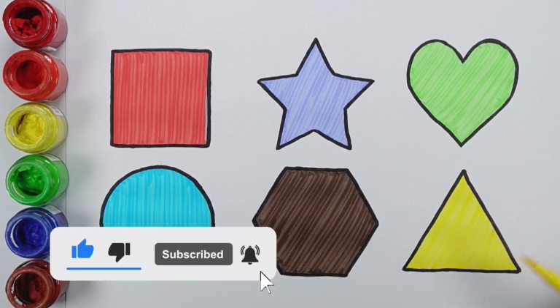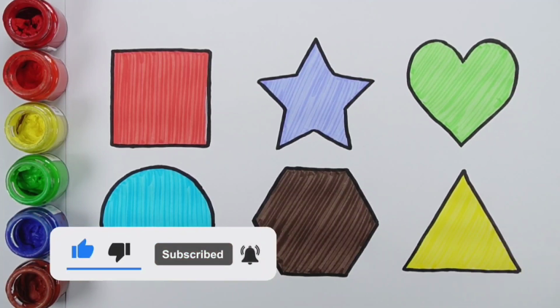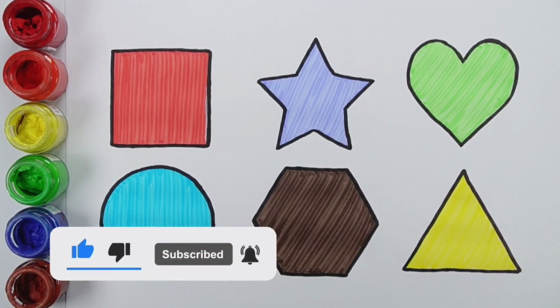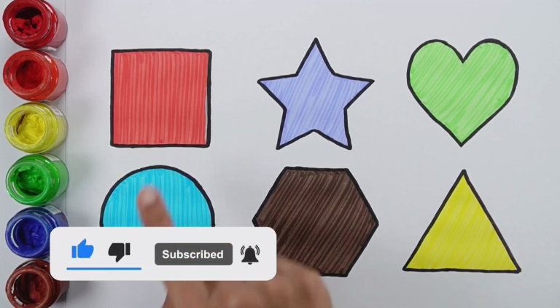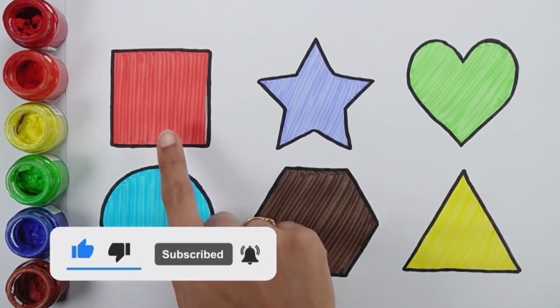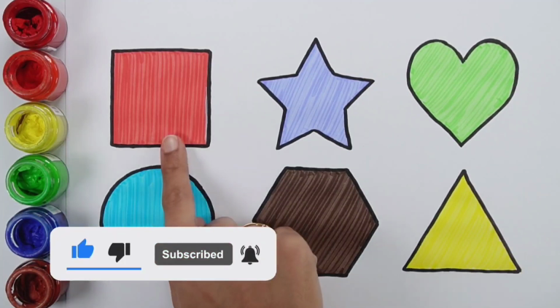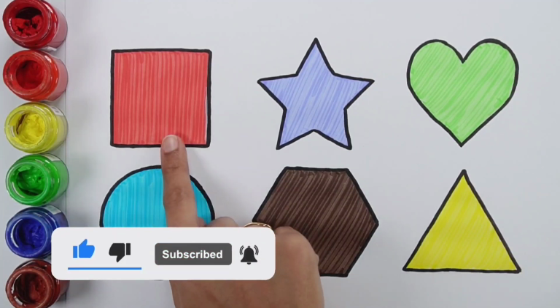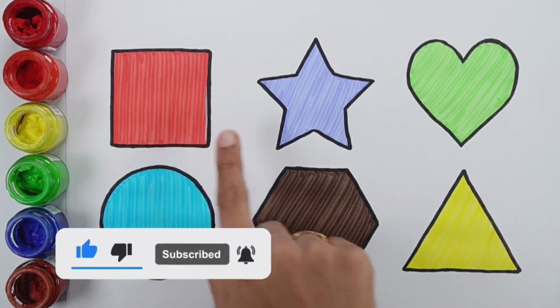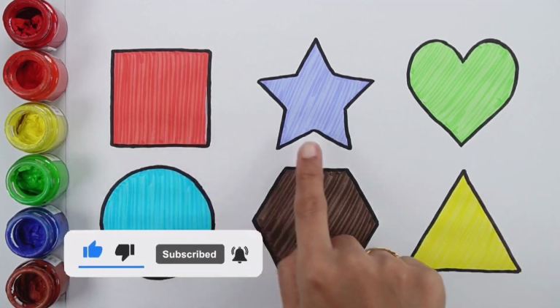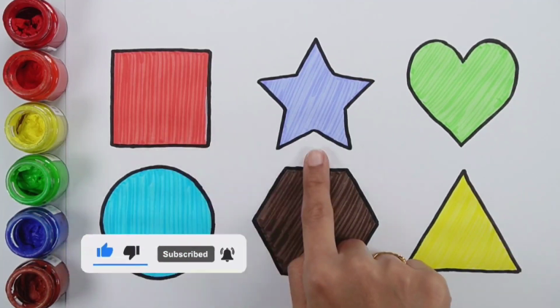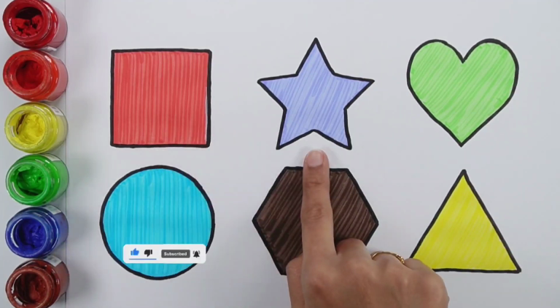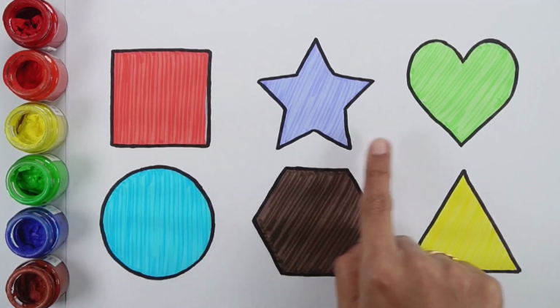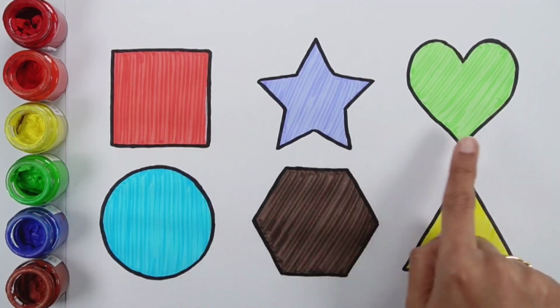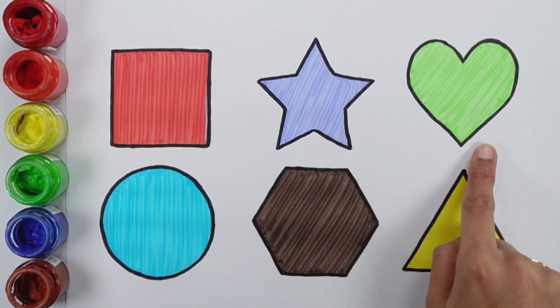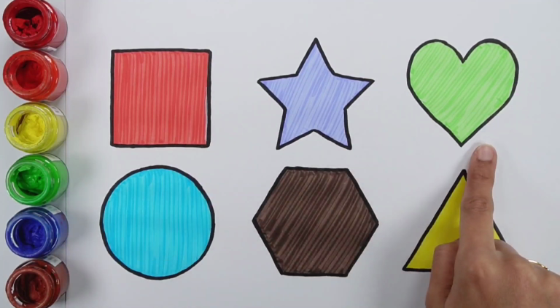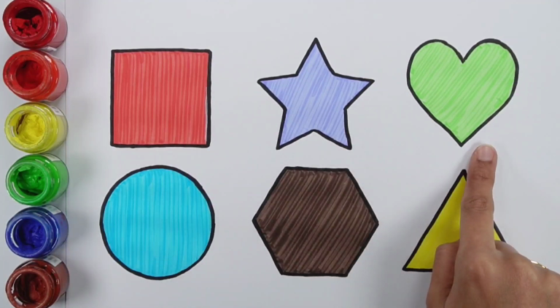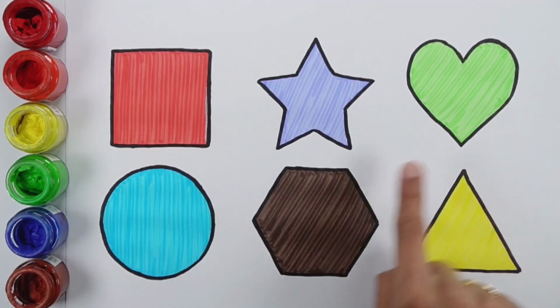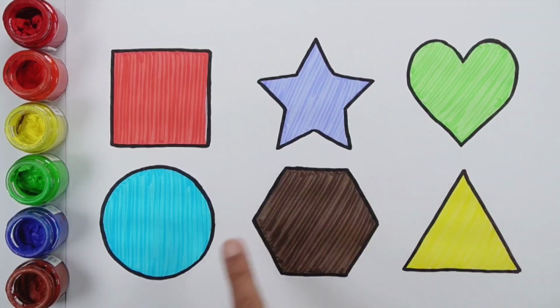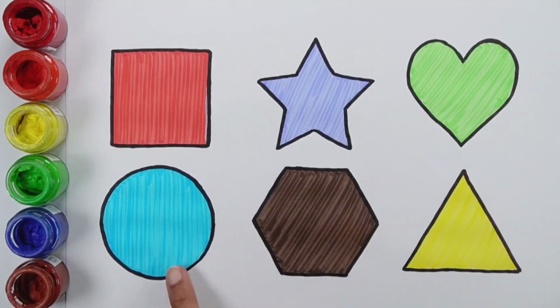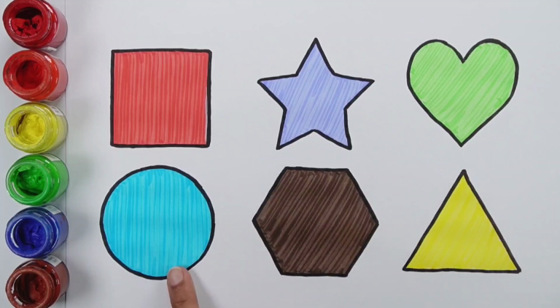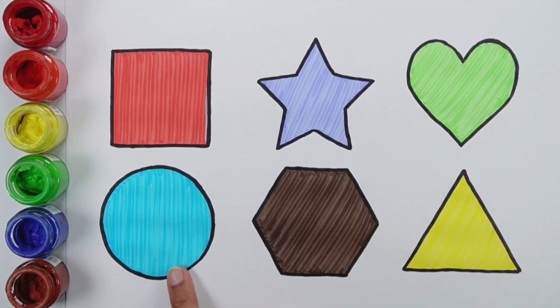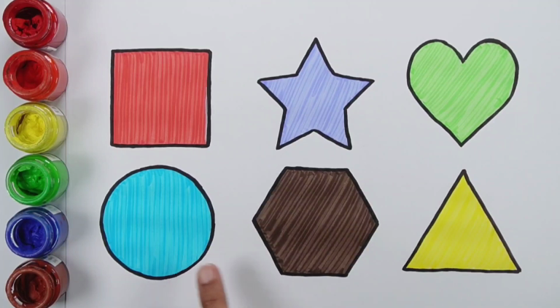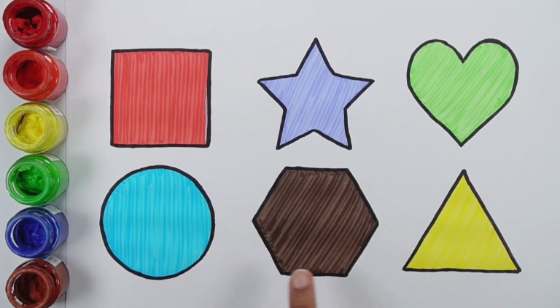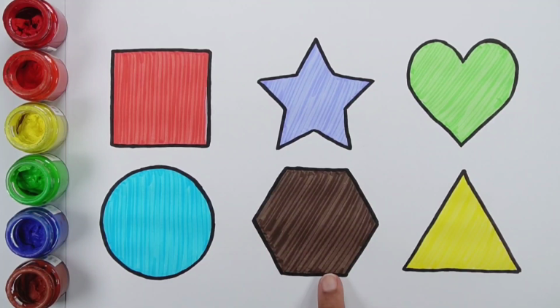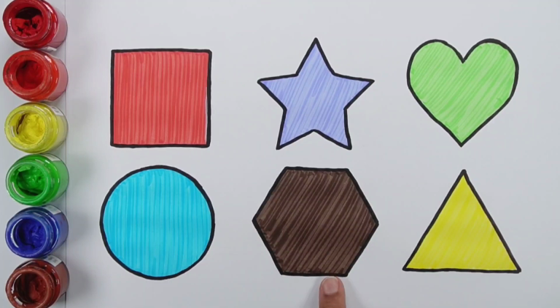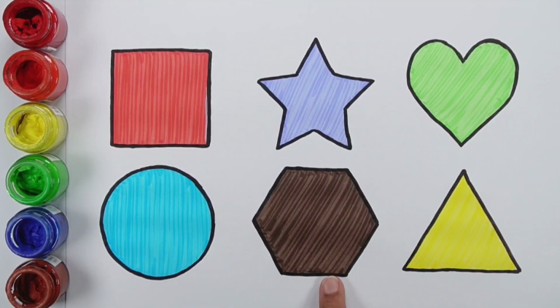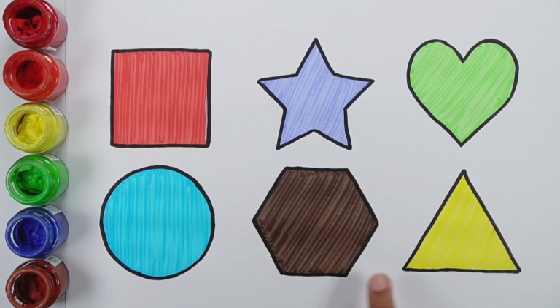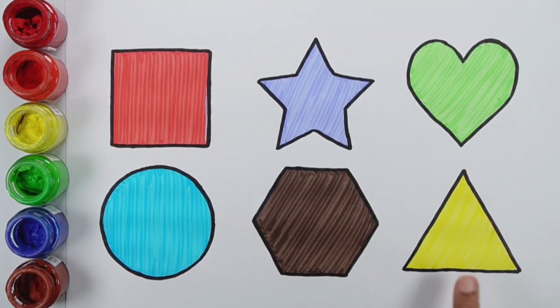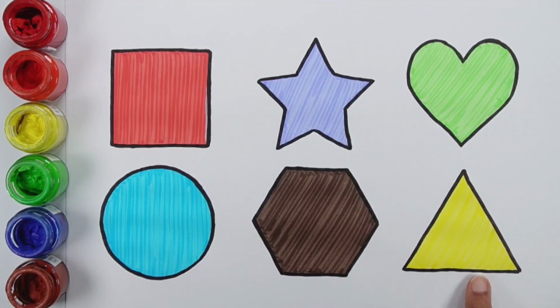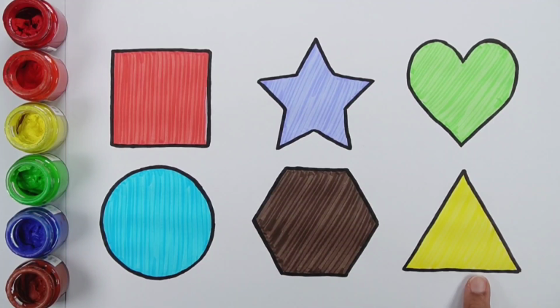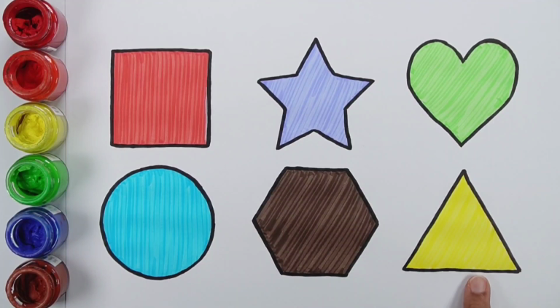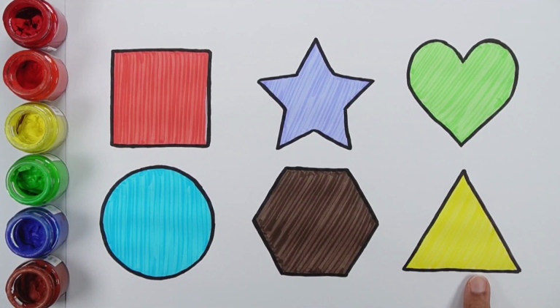Square, Star, Heart, Circle, Hexagon, Triangle. And the sun.